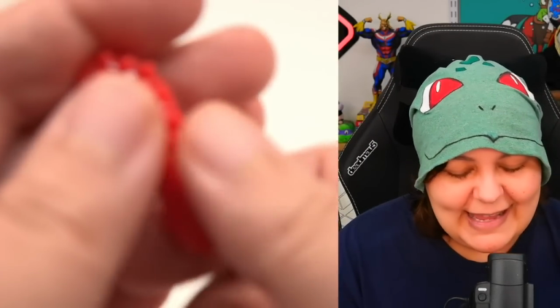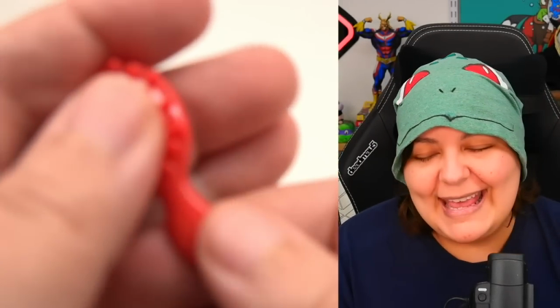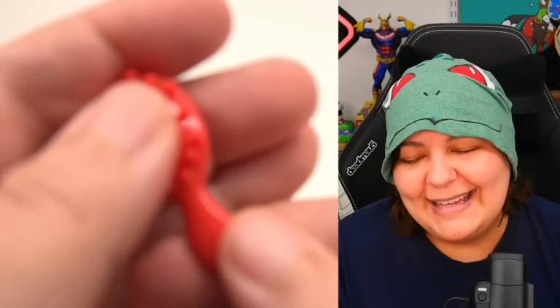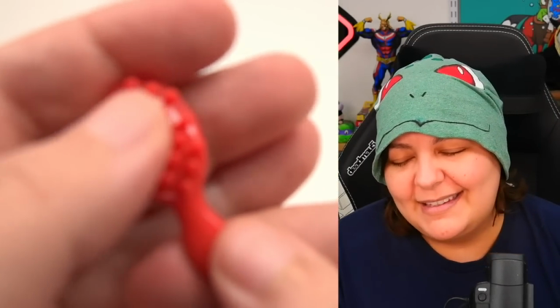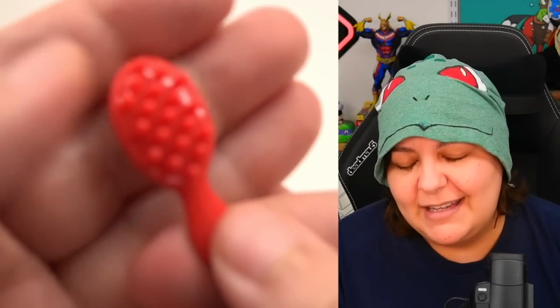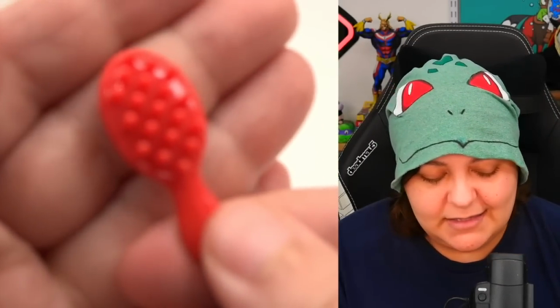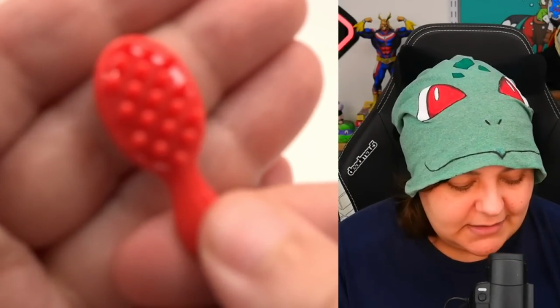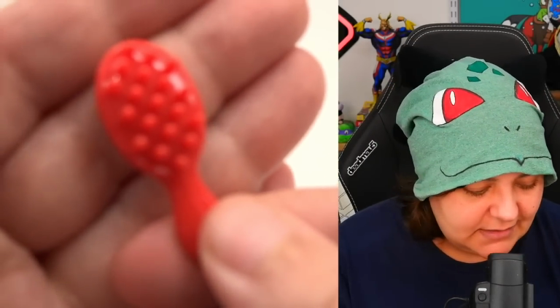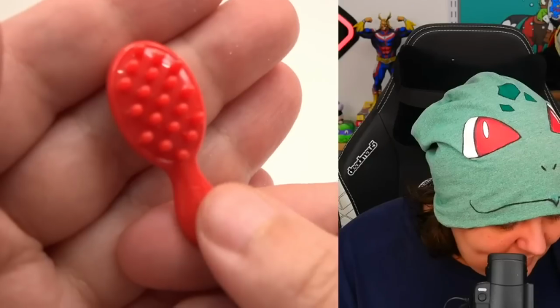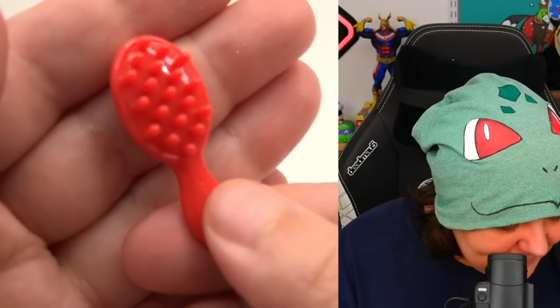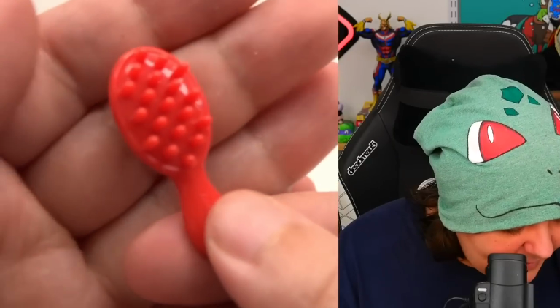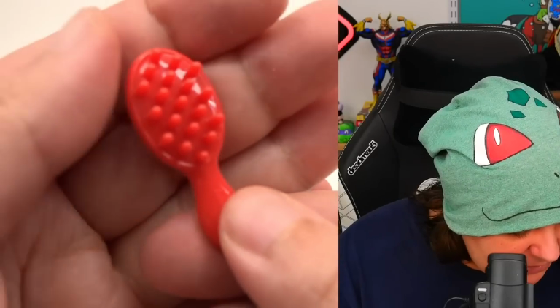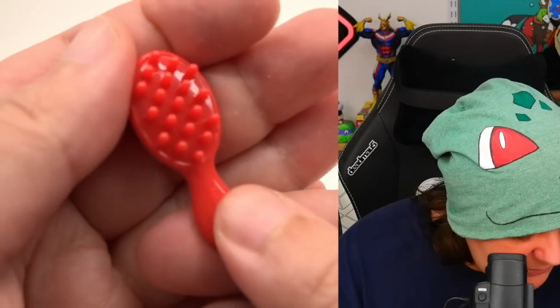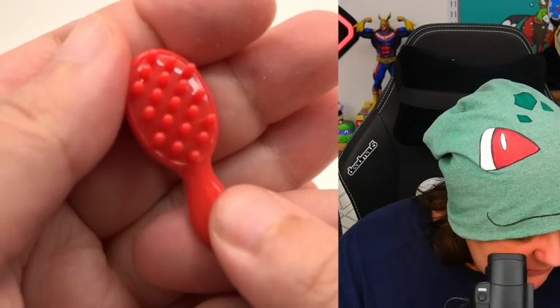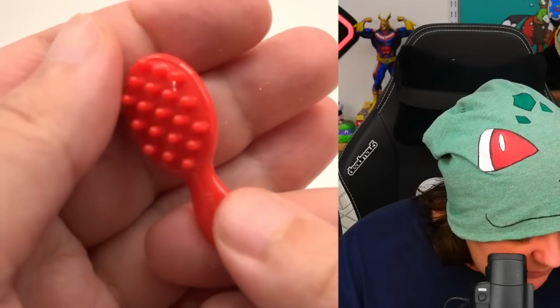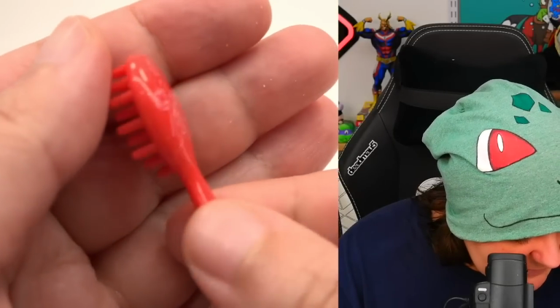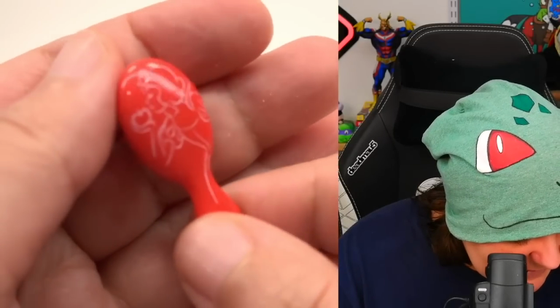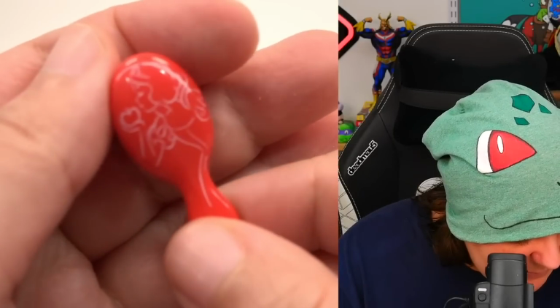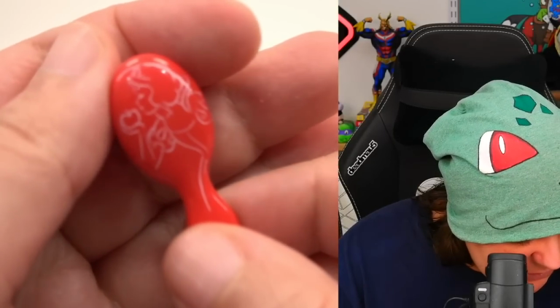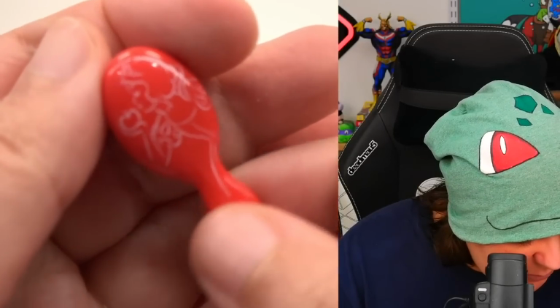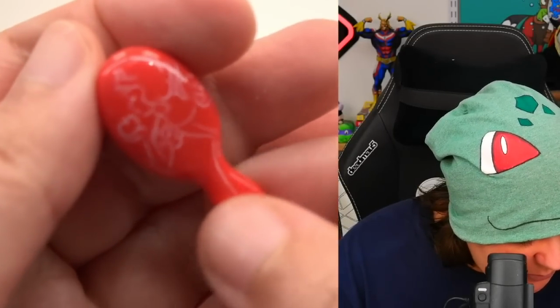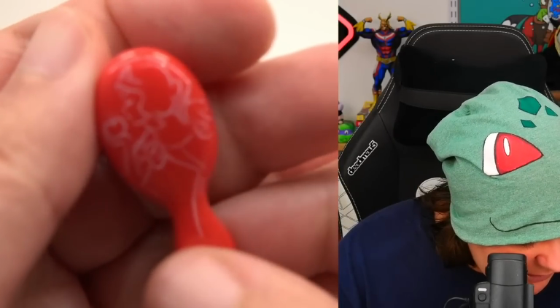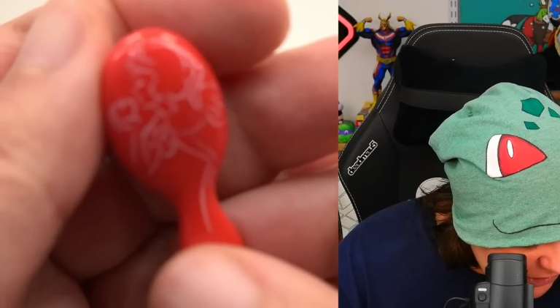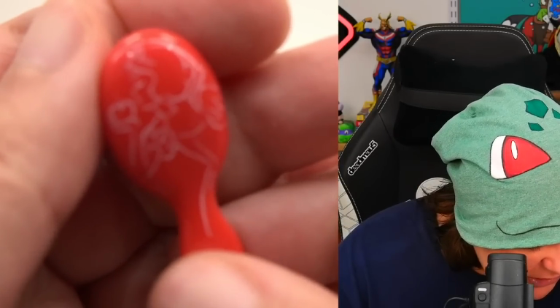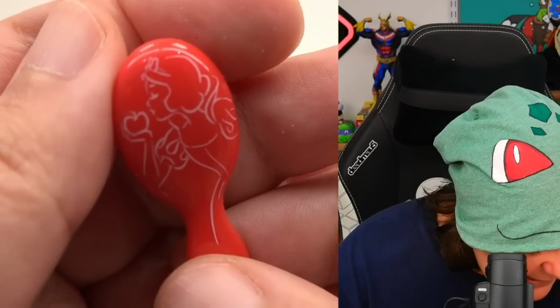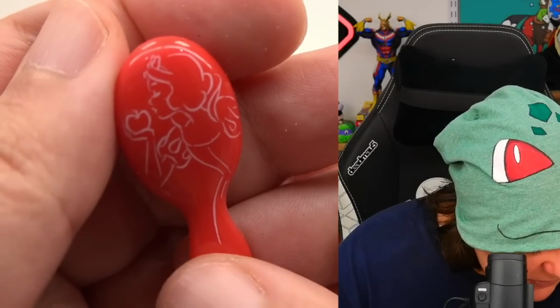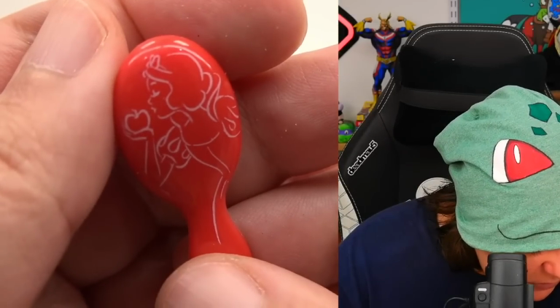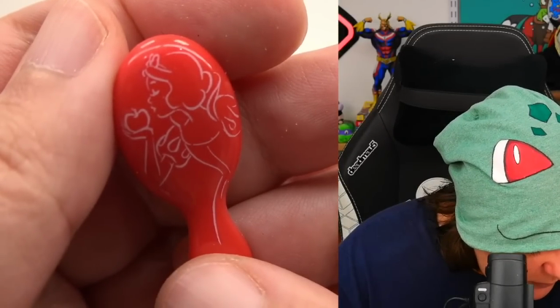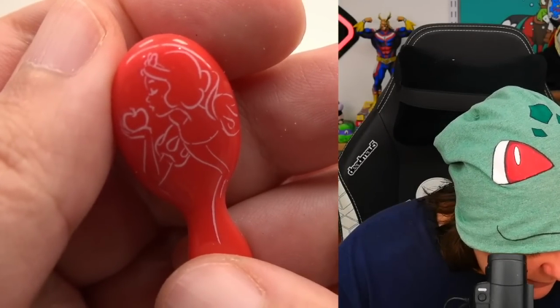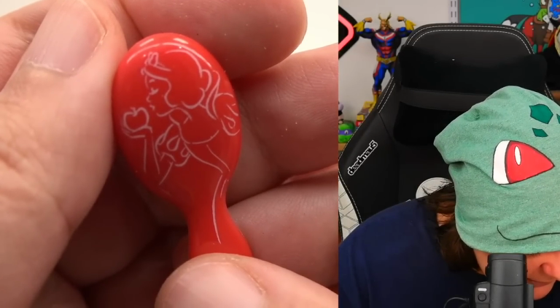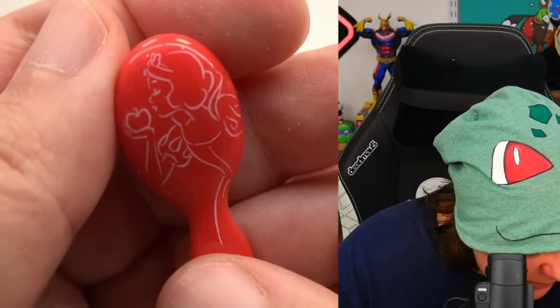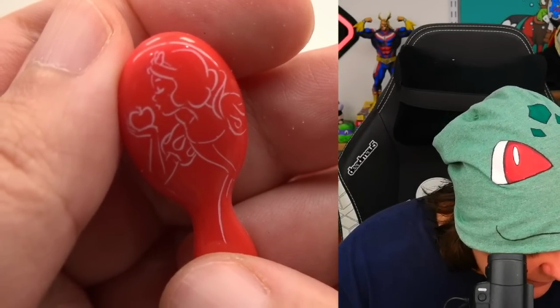We have an absolutely useless miniature brush that has Snow White on it. Finally — Snow White! That's only the second item we've seen Snow White on.